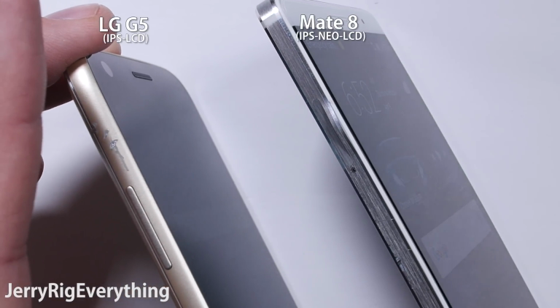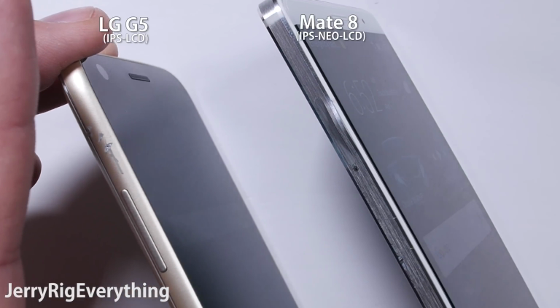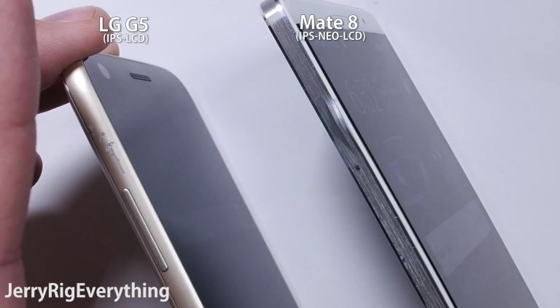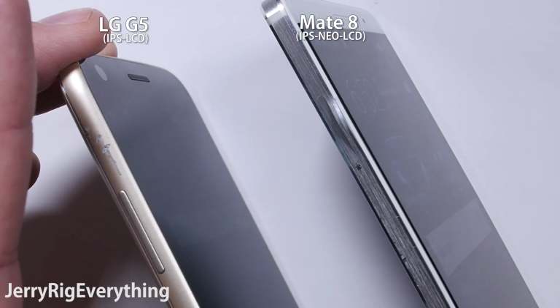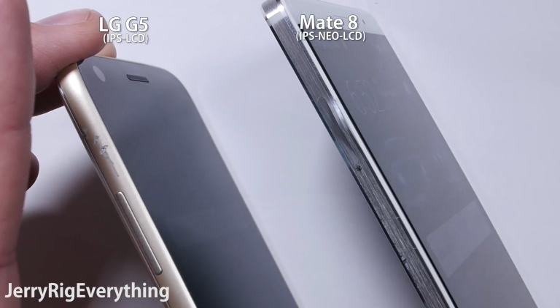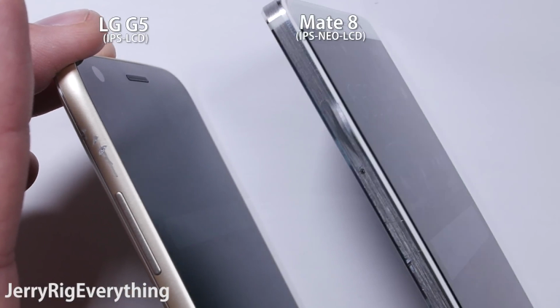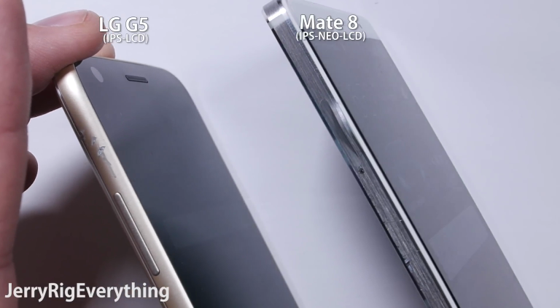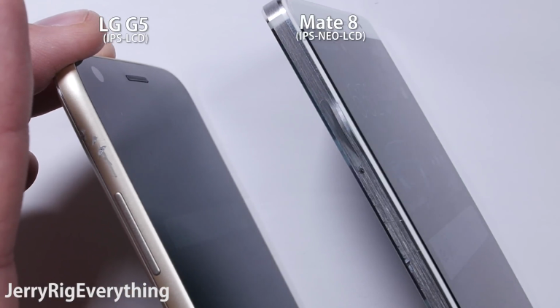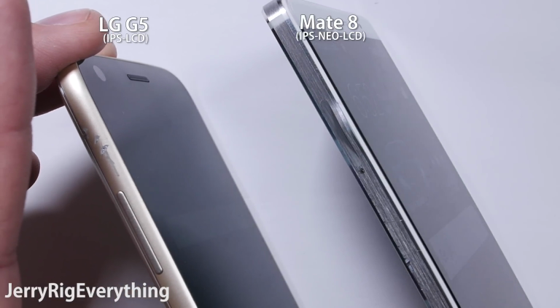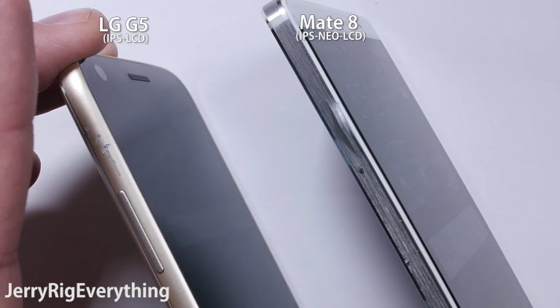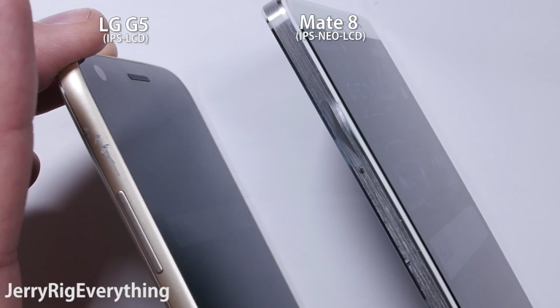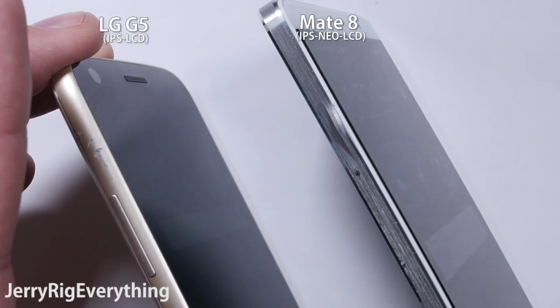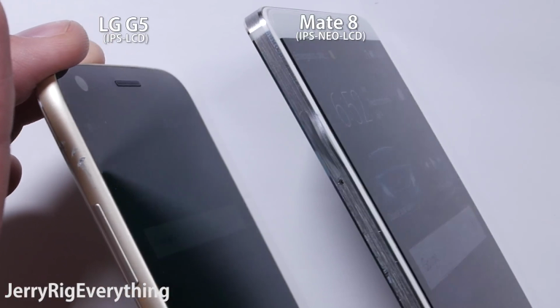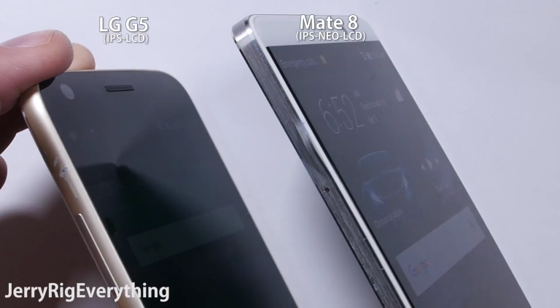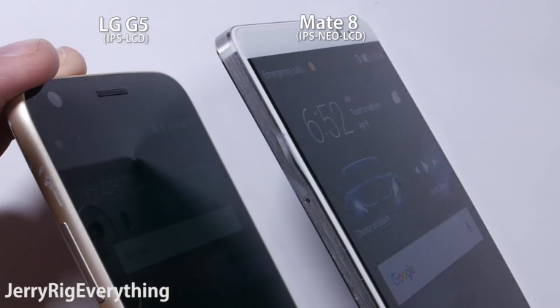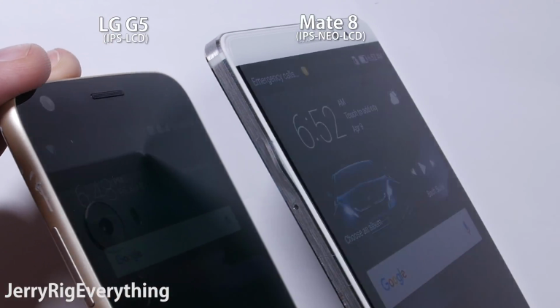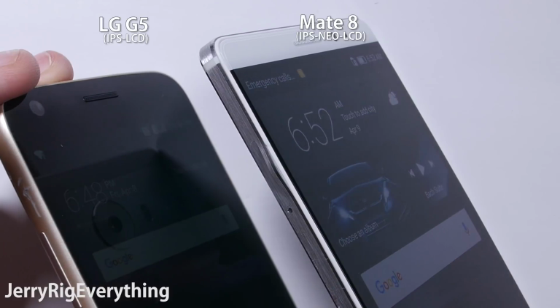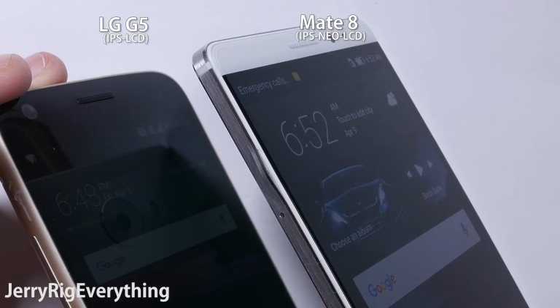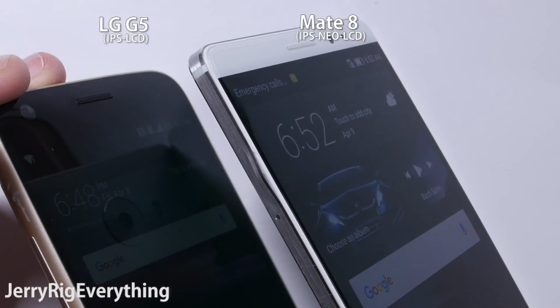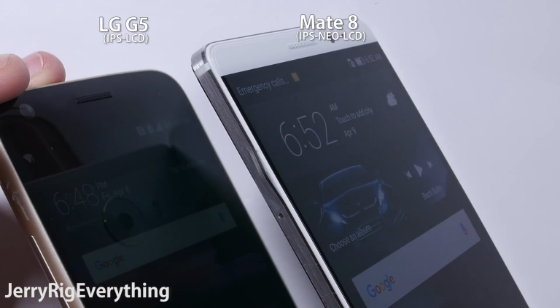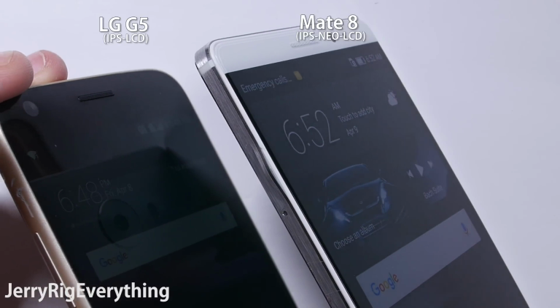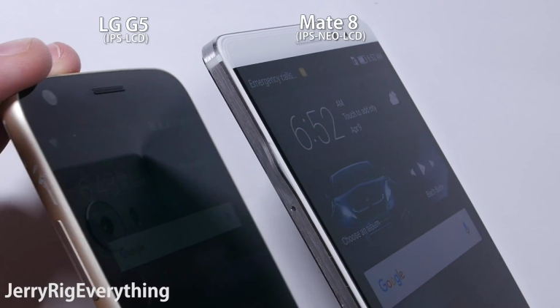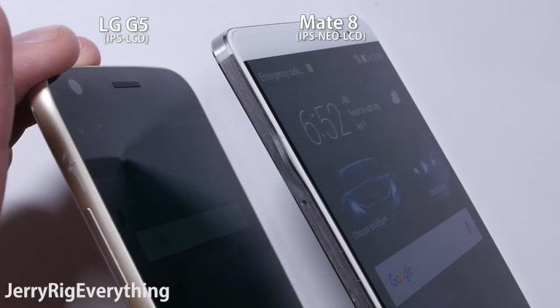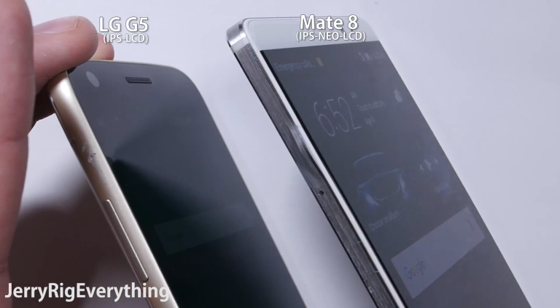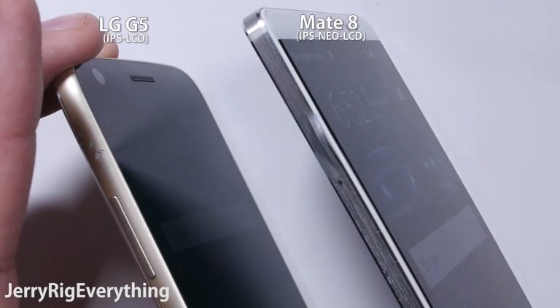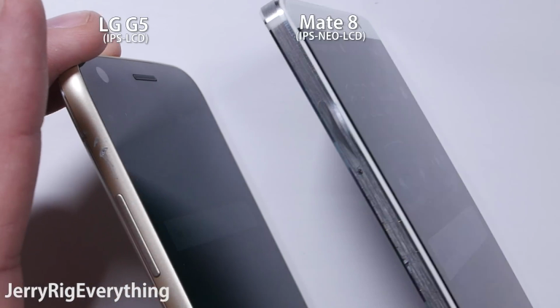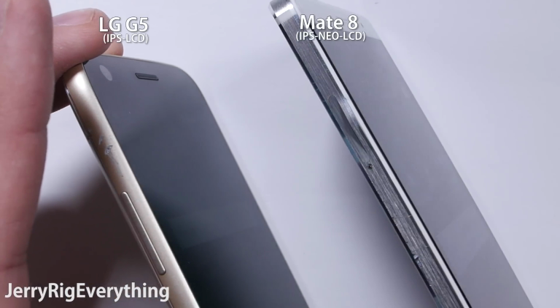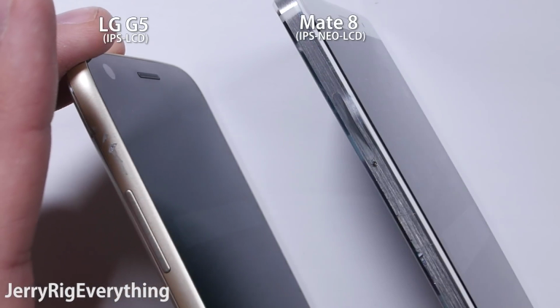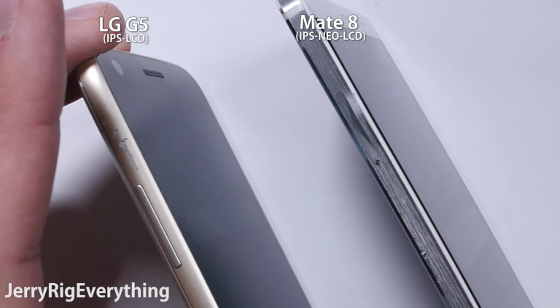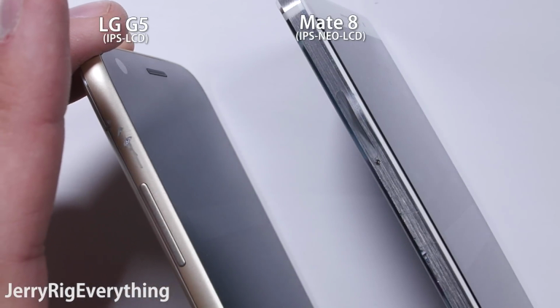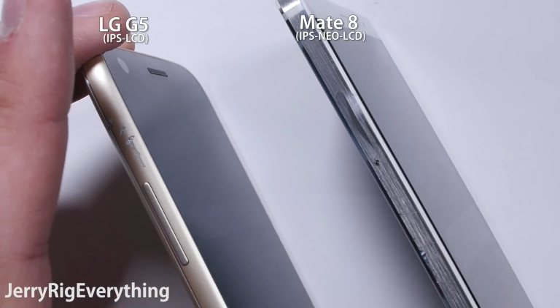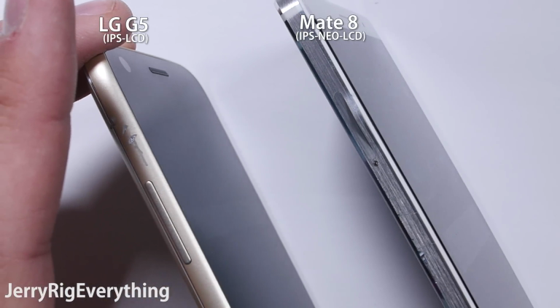Usually these terms like Neo are just marketing shenanigans, but in this case, I think the Neo feature is actually pretty cool.